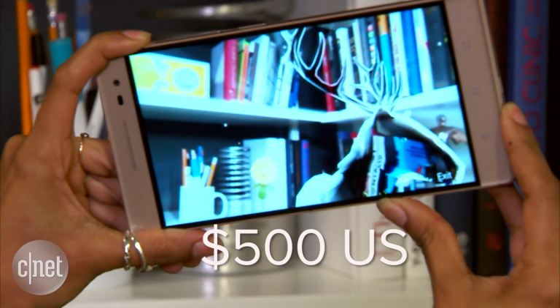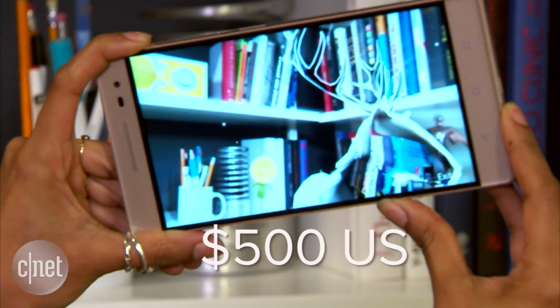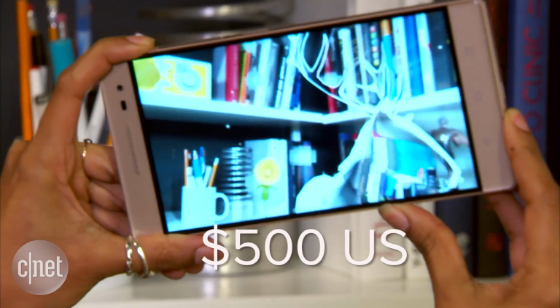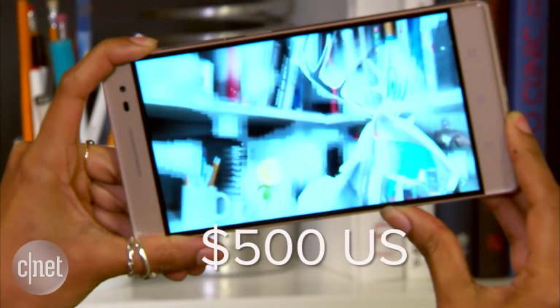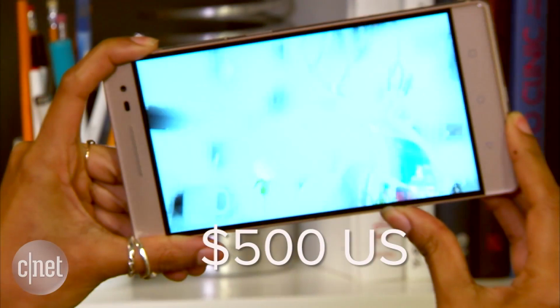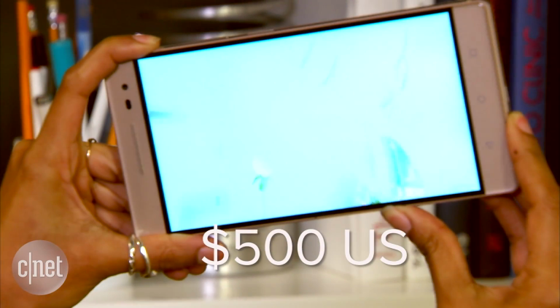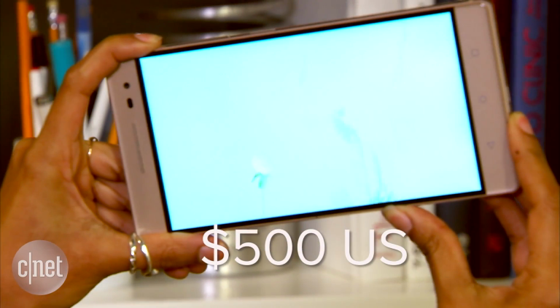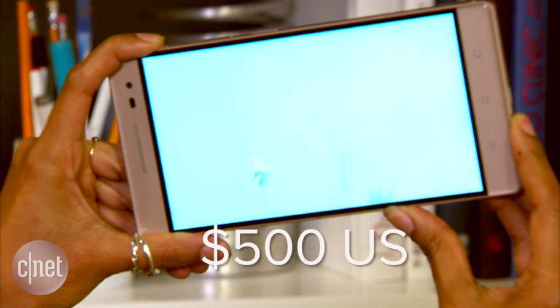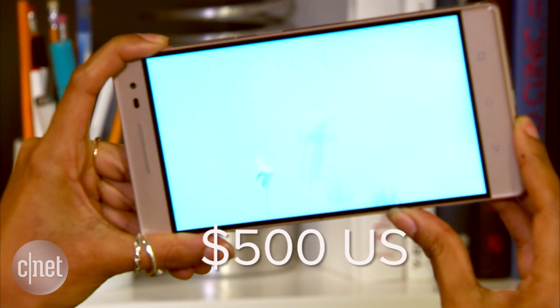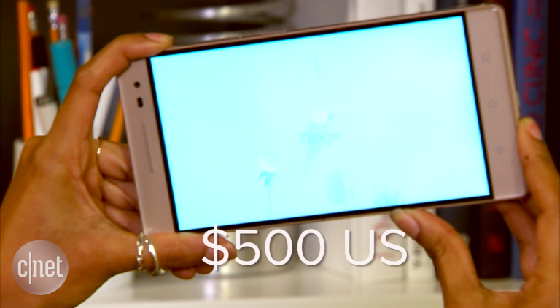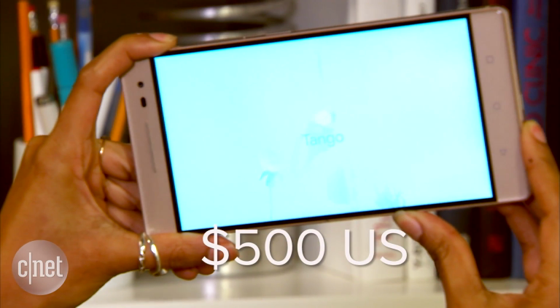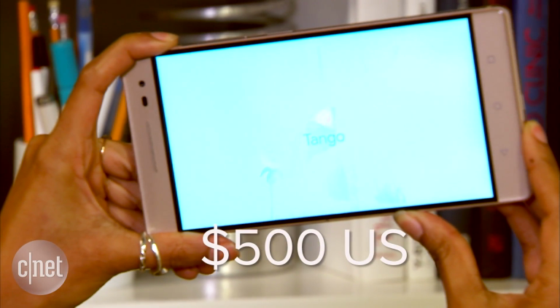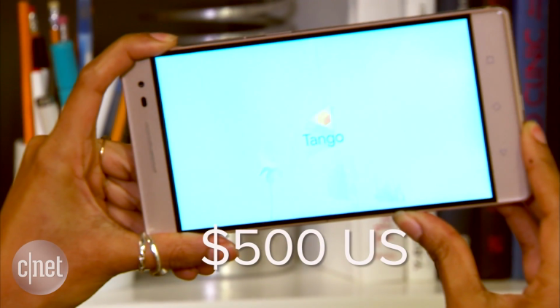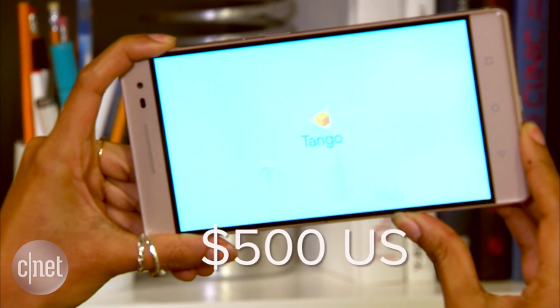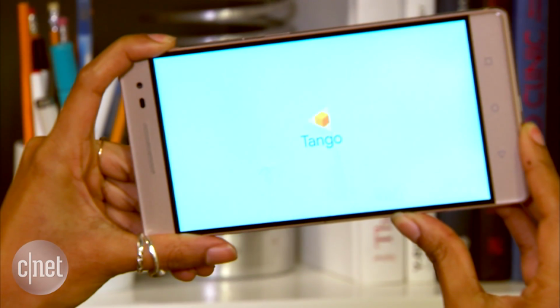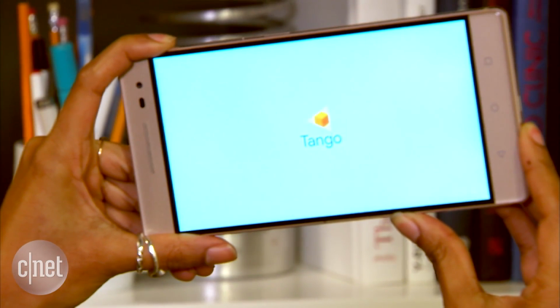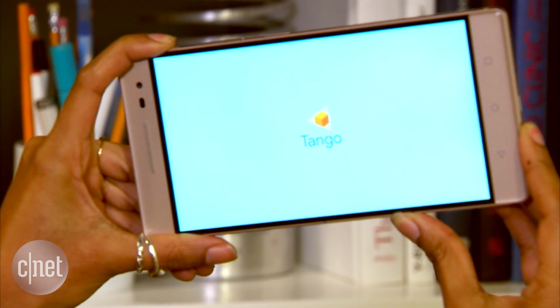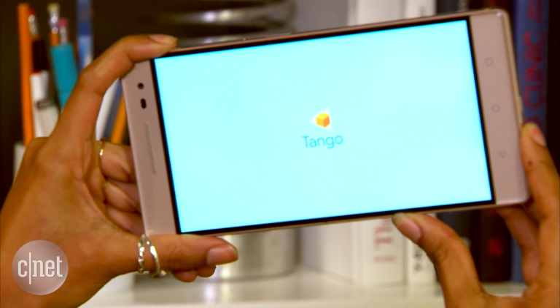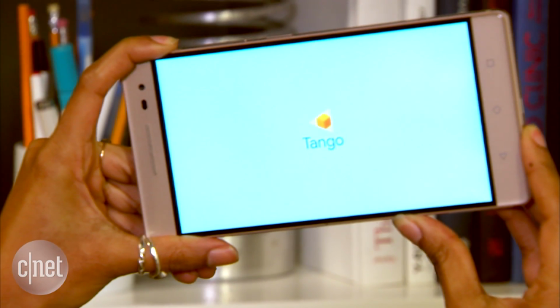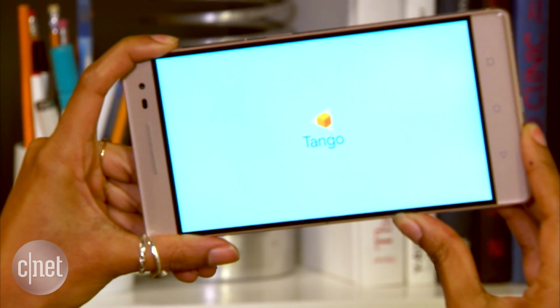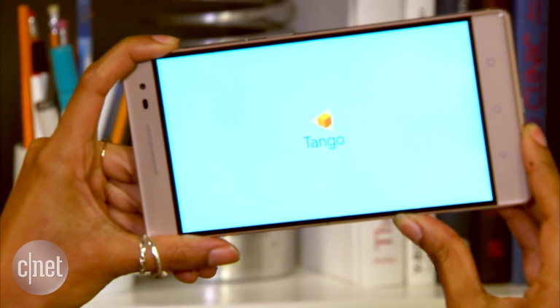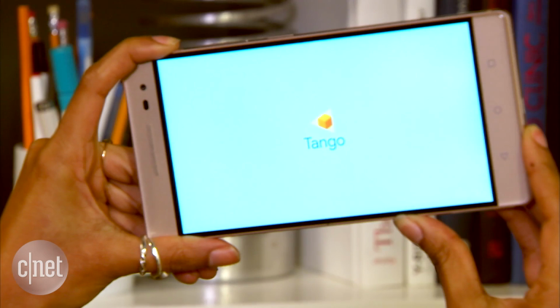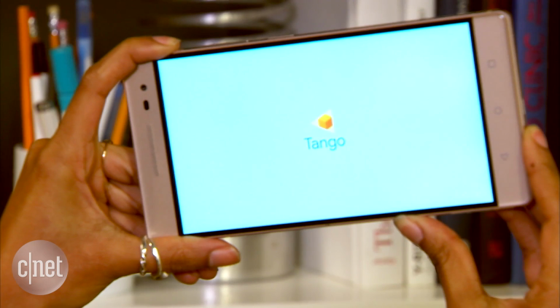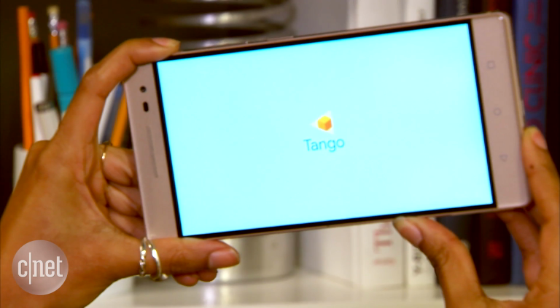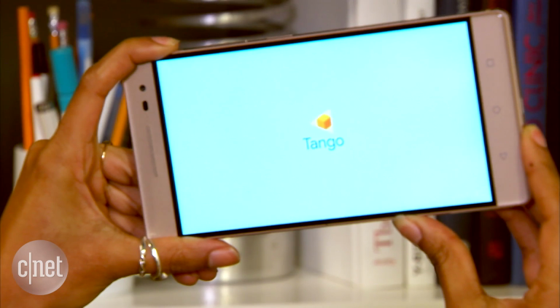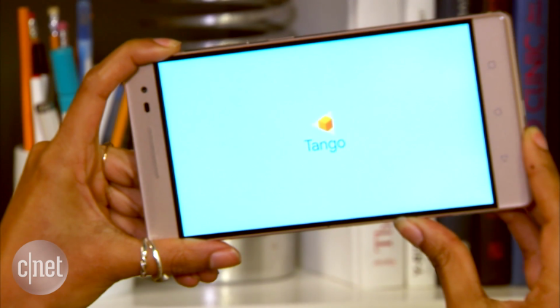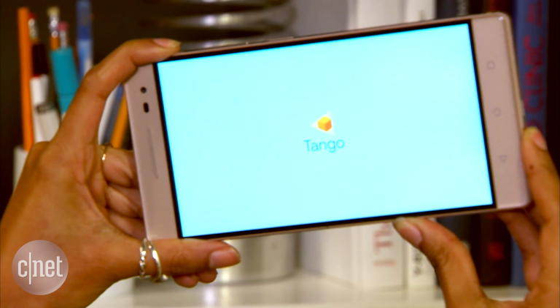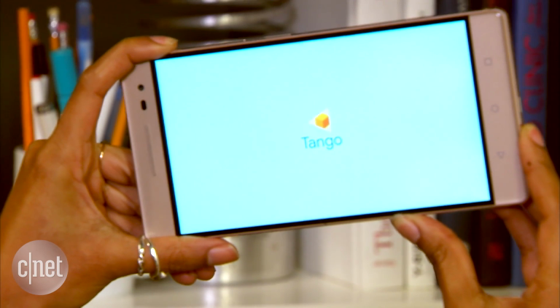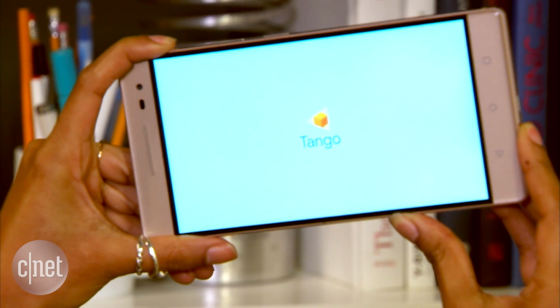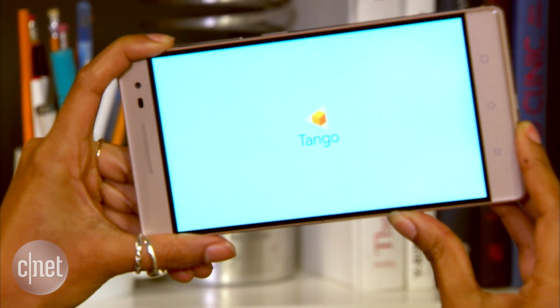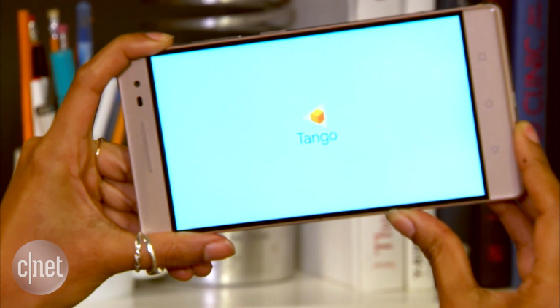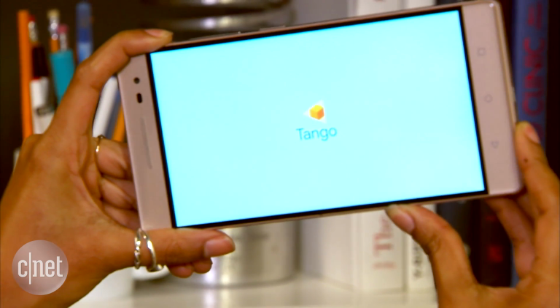Look for the Phab 2 Pro later this year, along with the non-Tango Phab and Phab Plus.